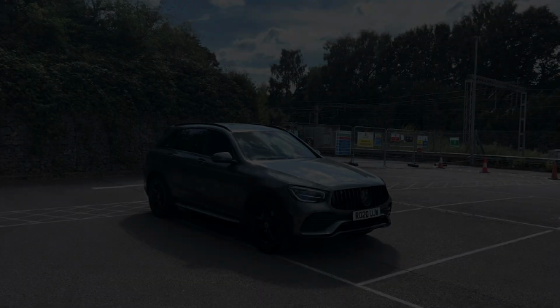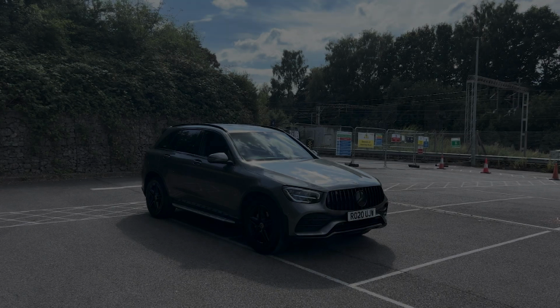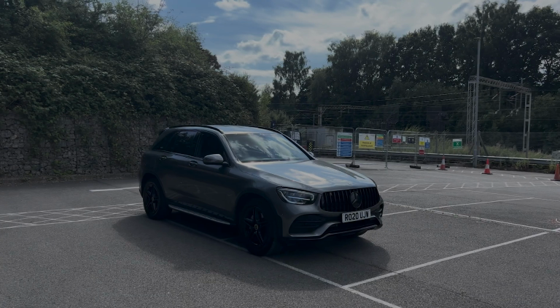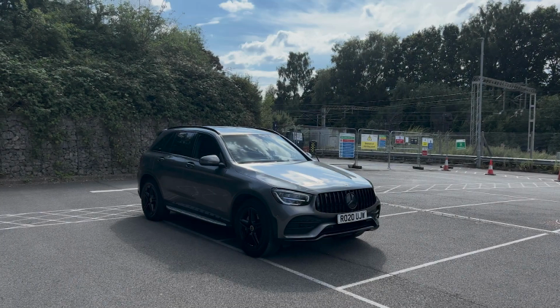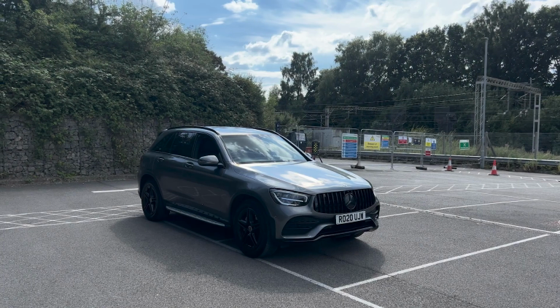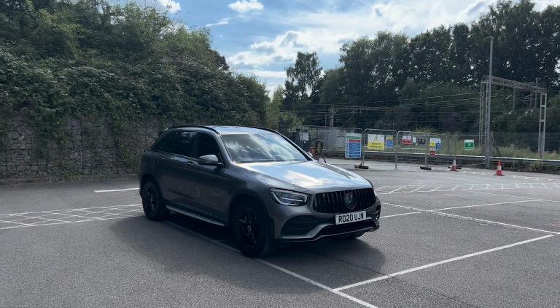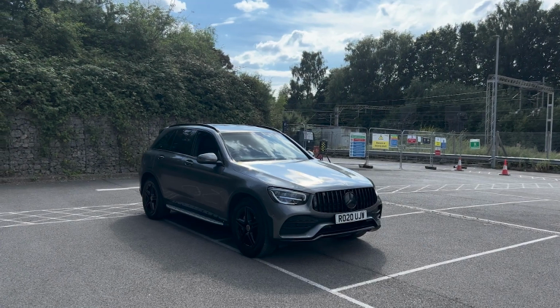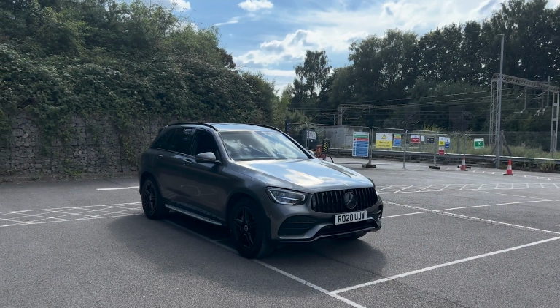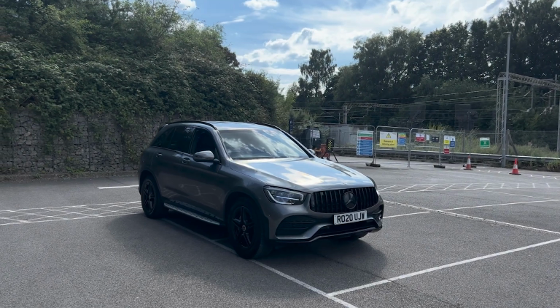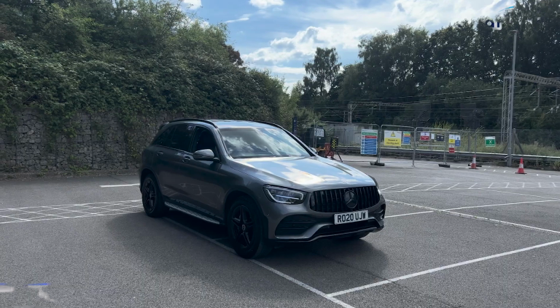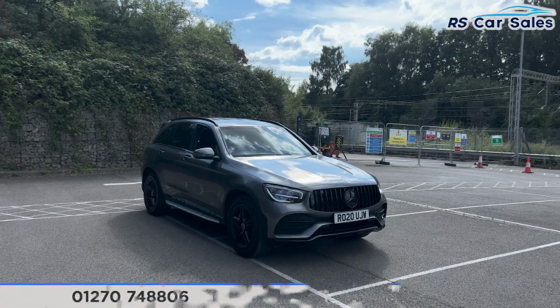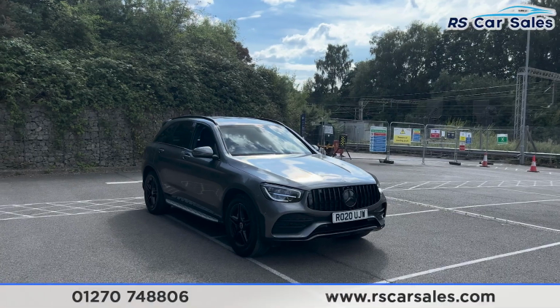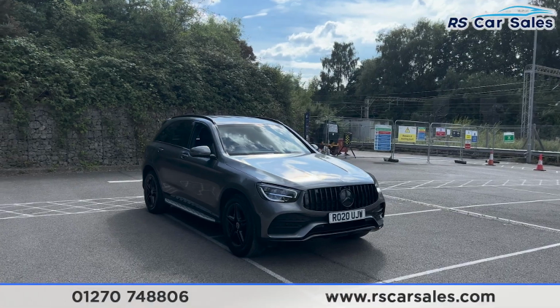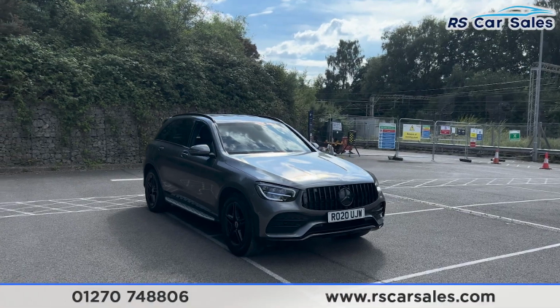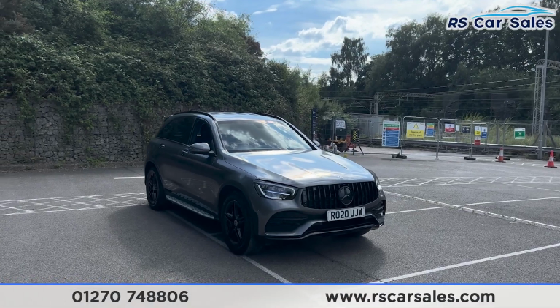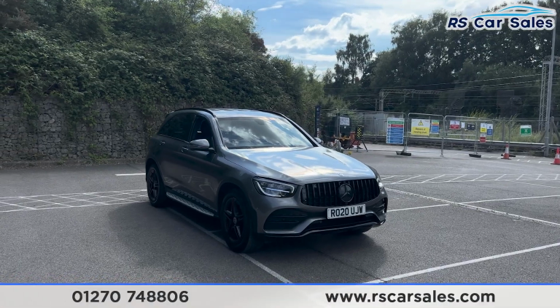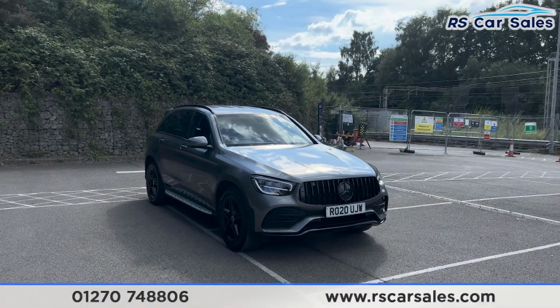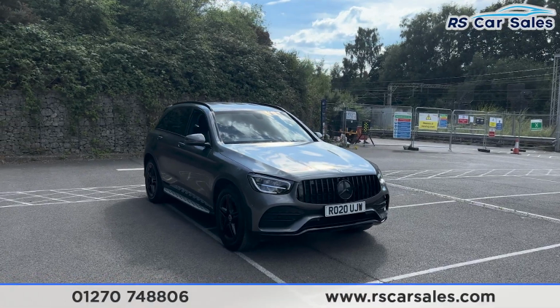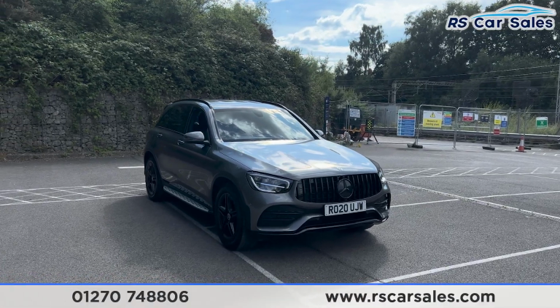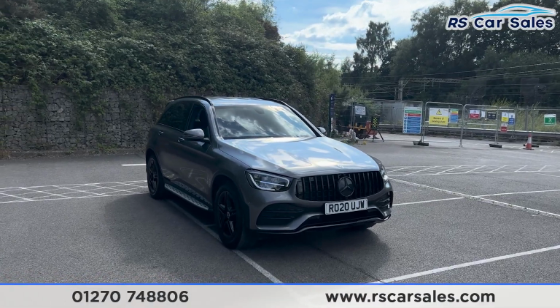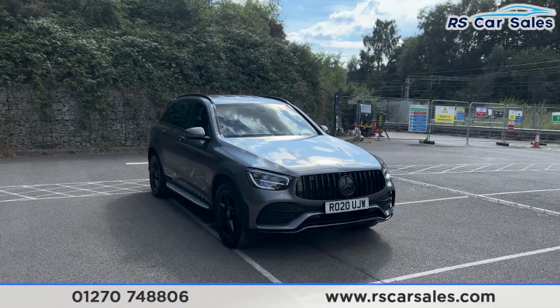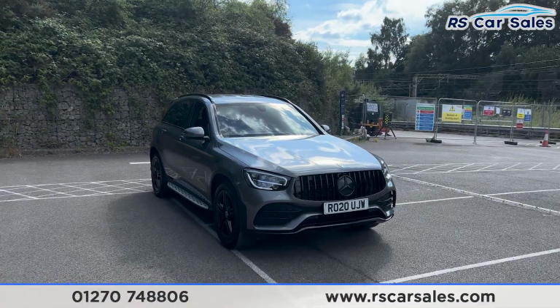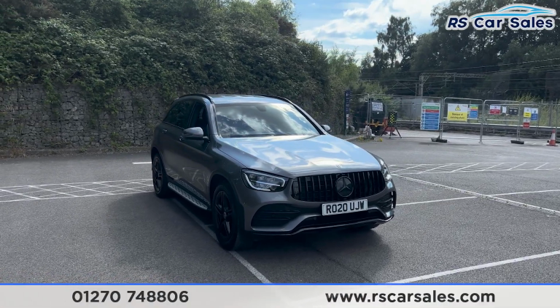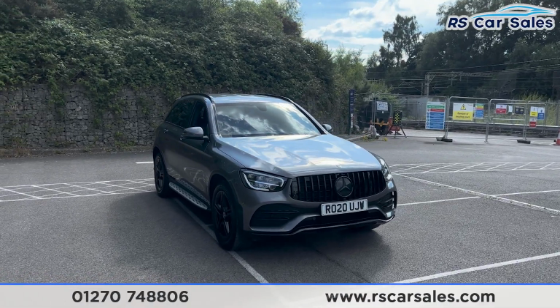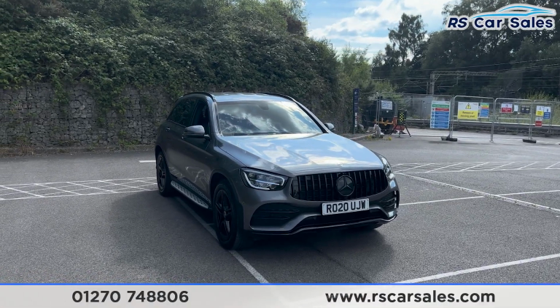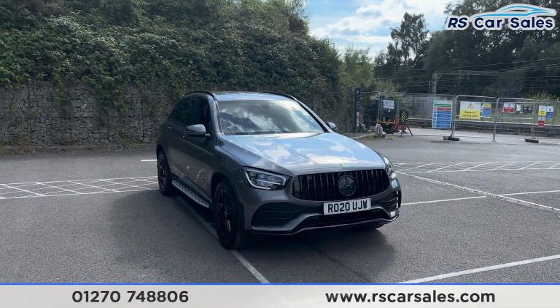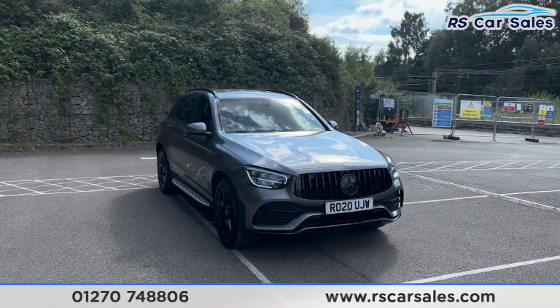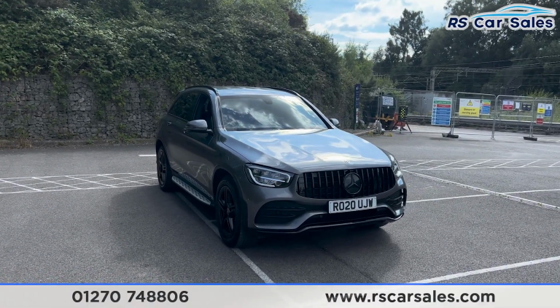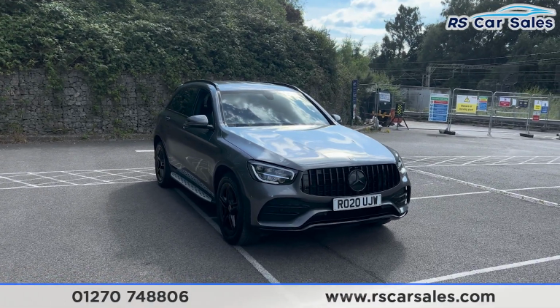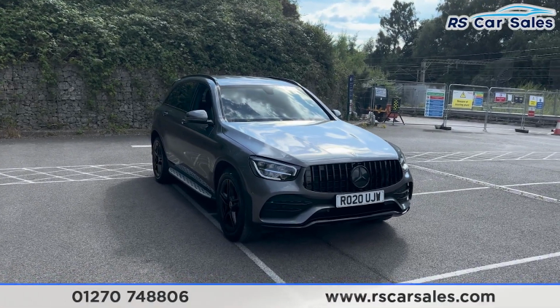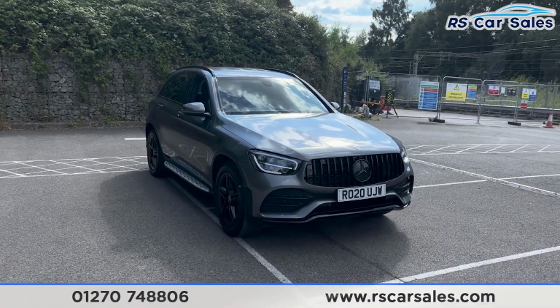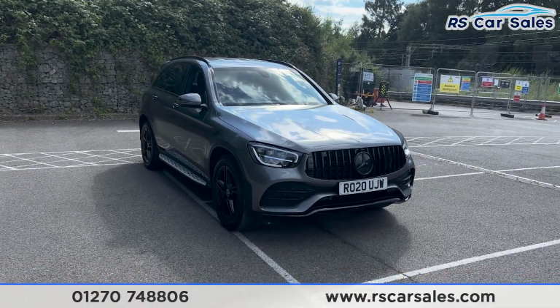Here we have a 20 plate Mercedes-Benz GLC 220D 4MATIC AMG Line.